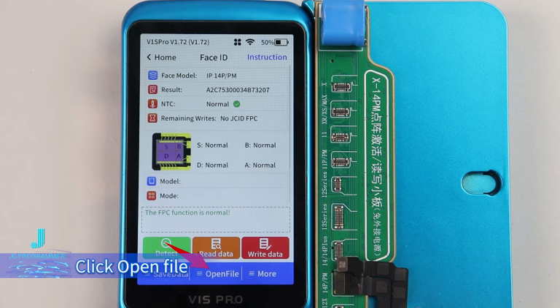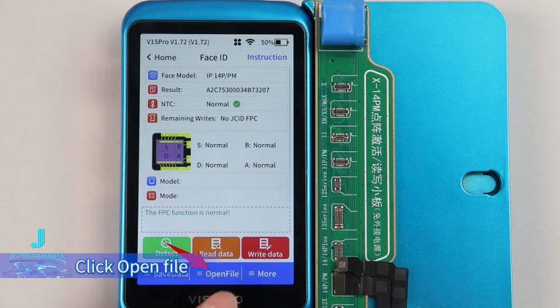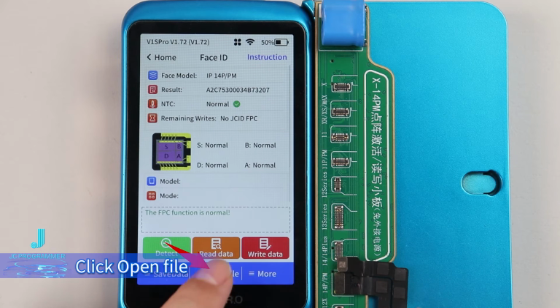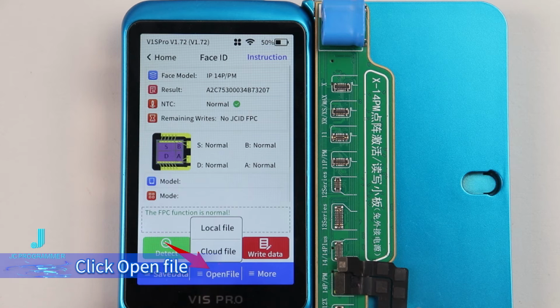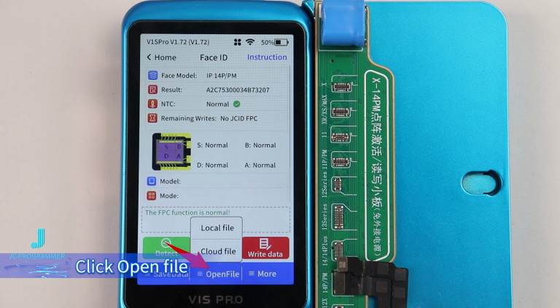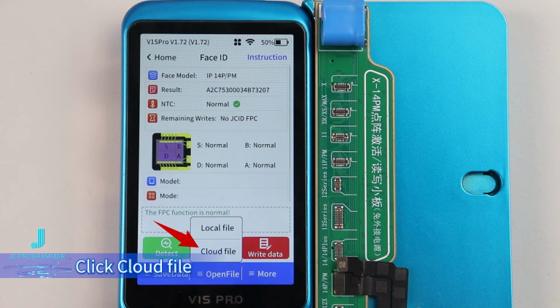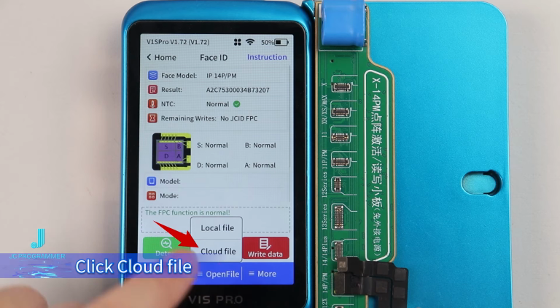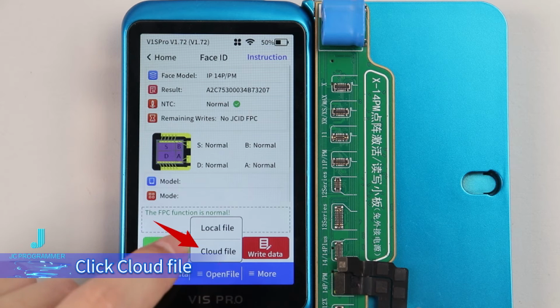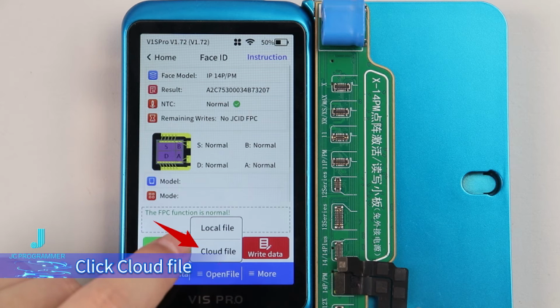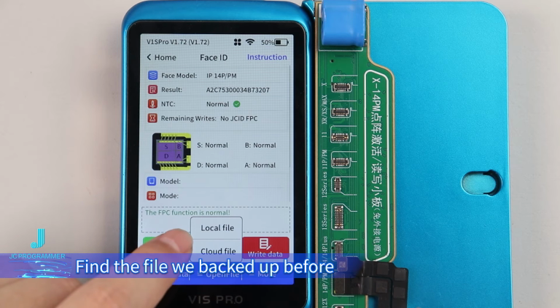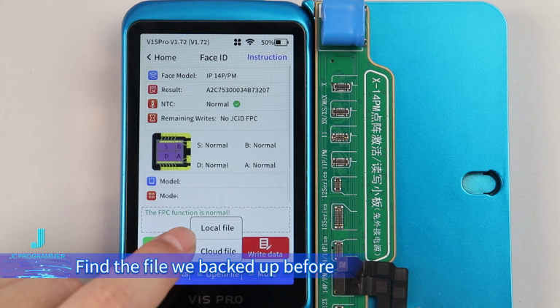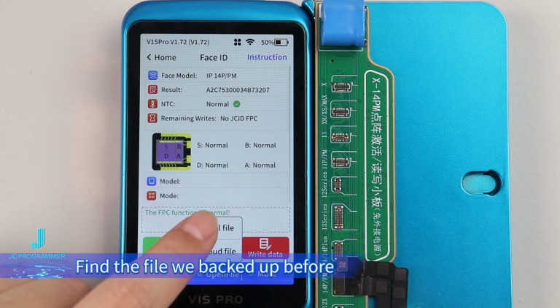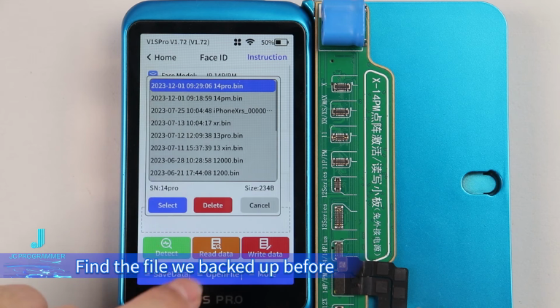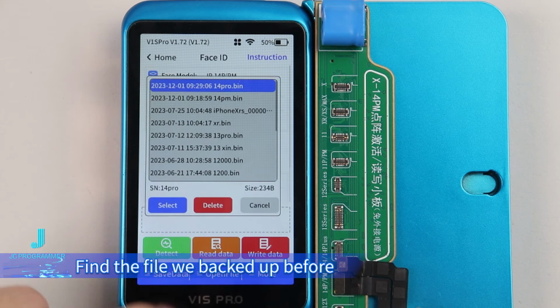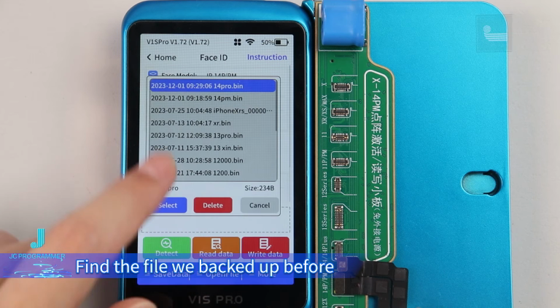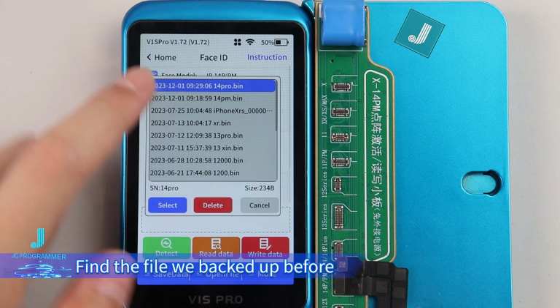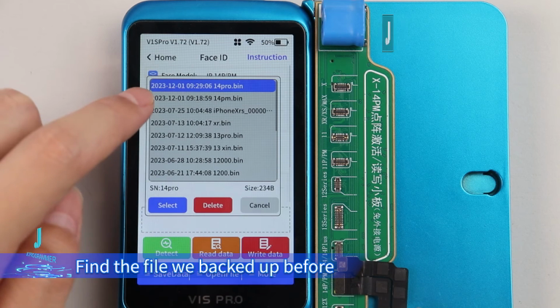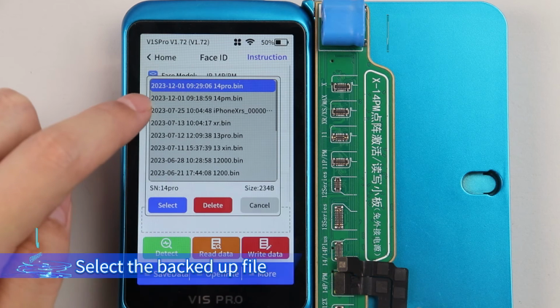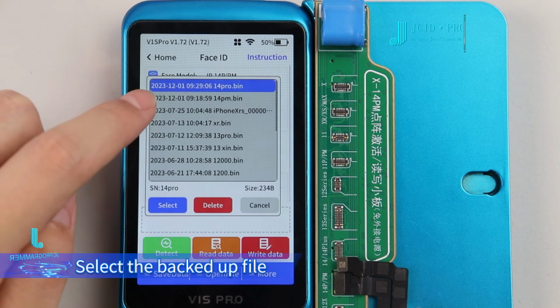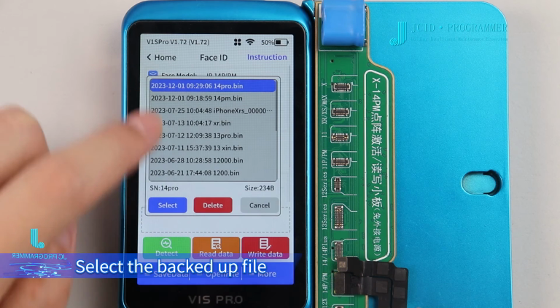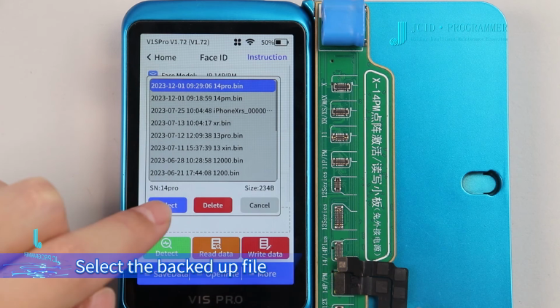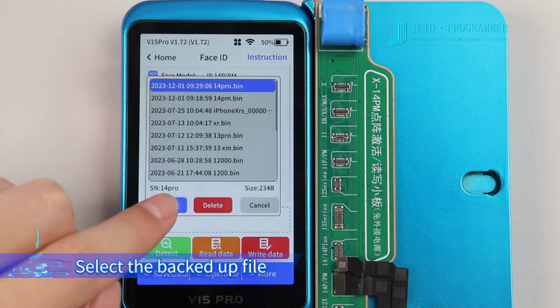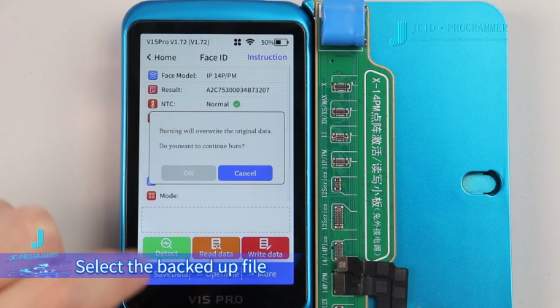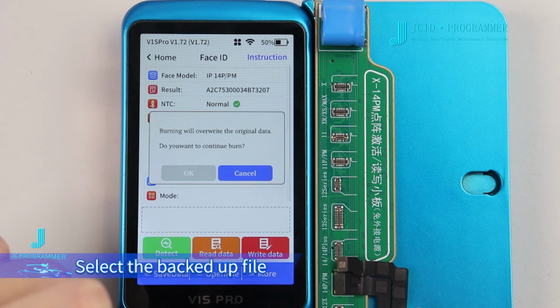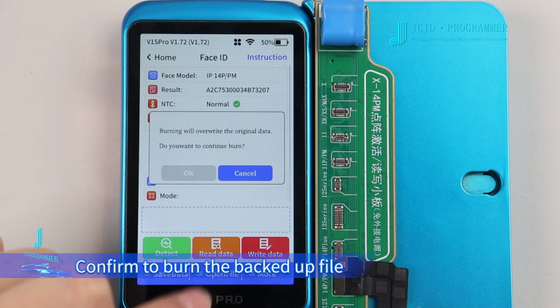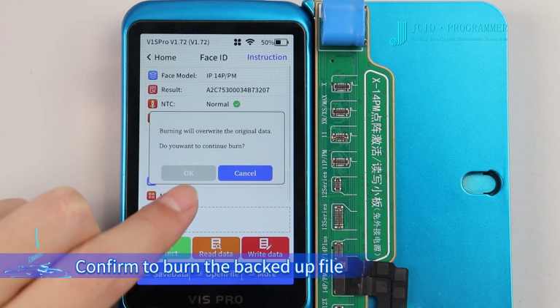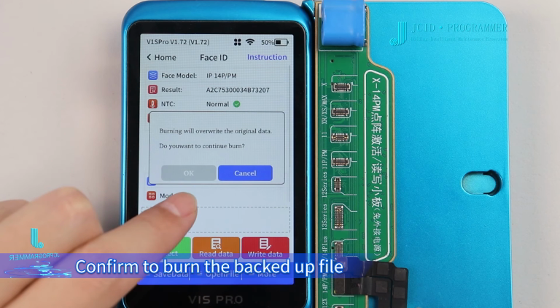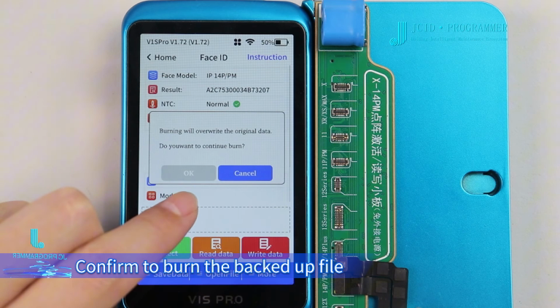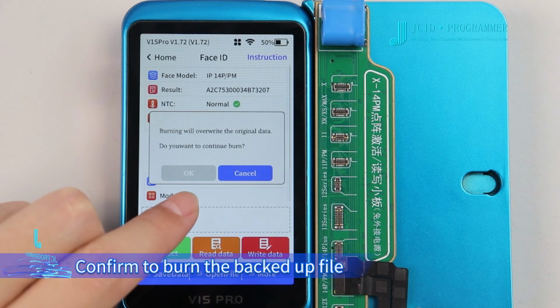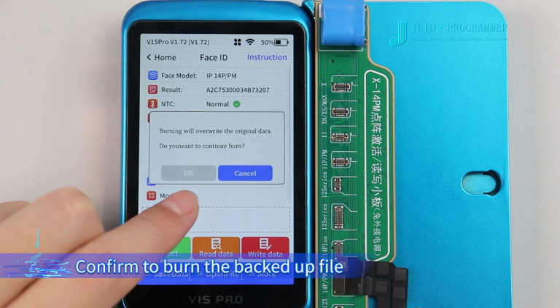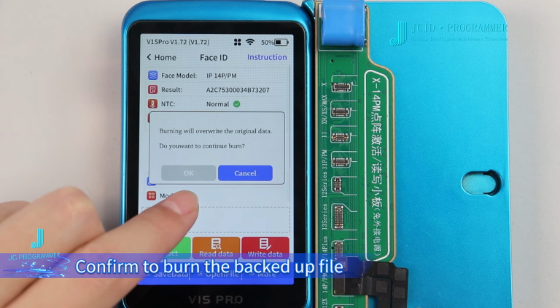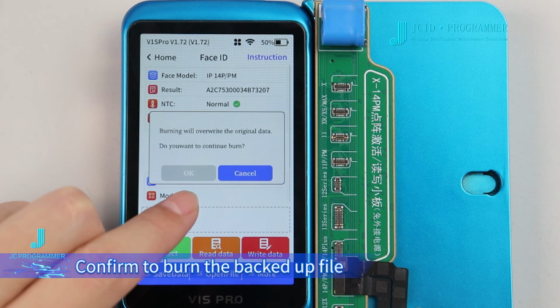Click Open File, then click Cloud File. Find the file we backed up before. Select the backup file and confirm to burn the backup file.